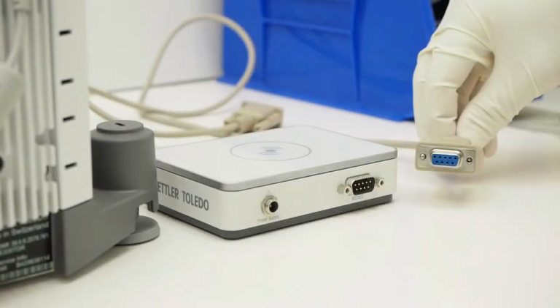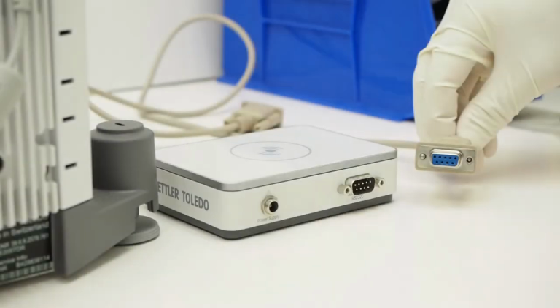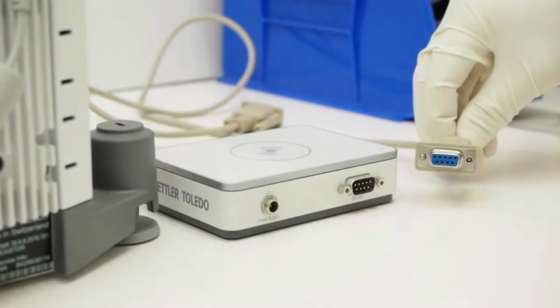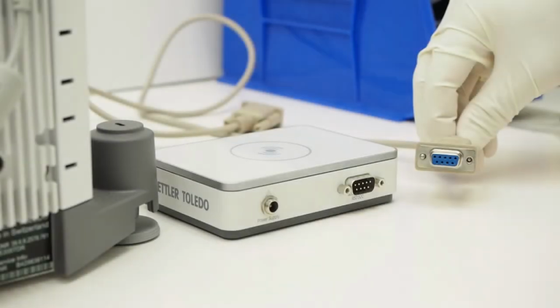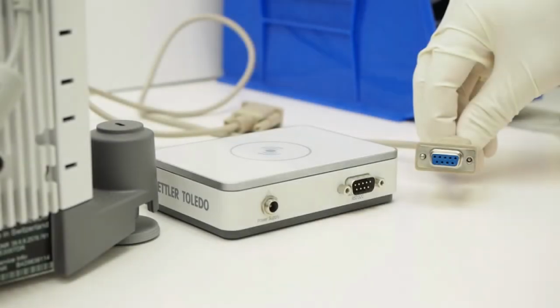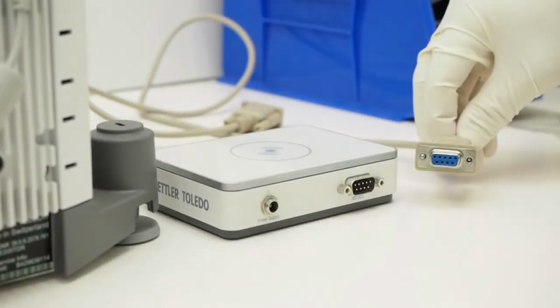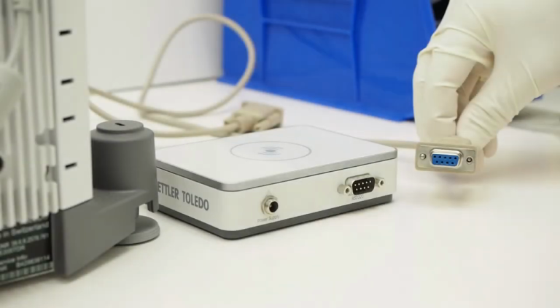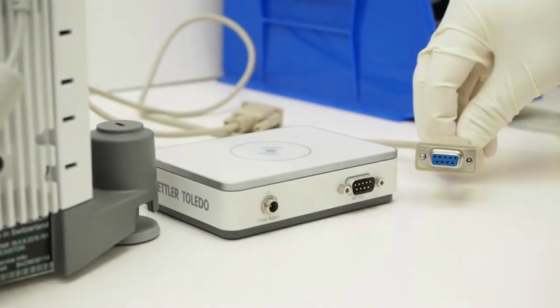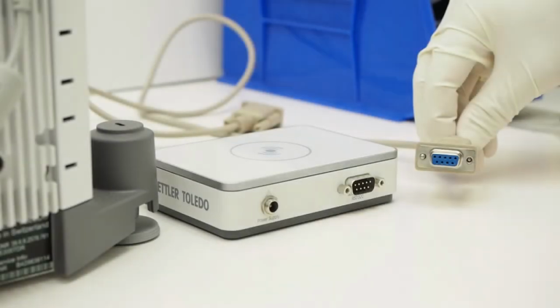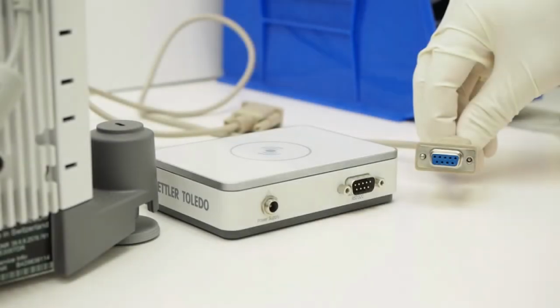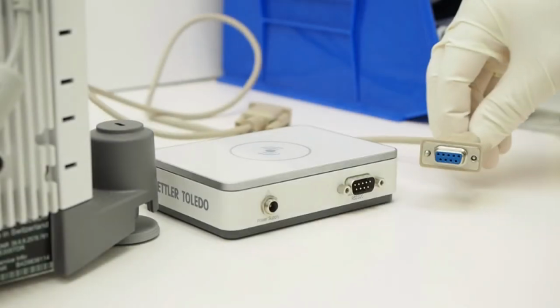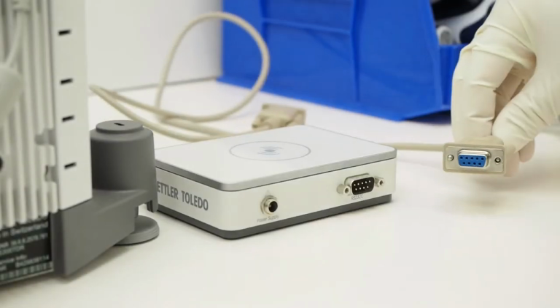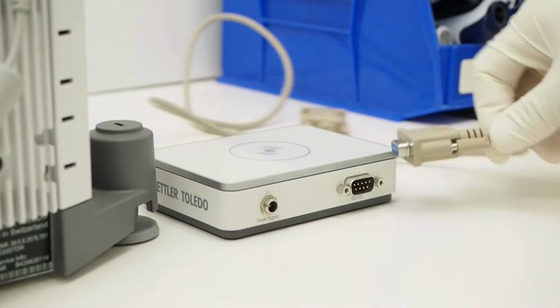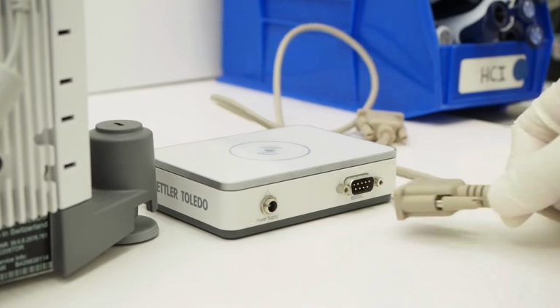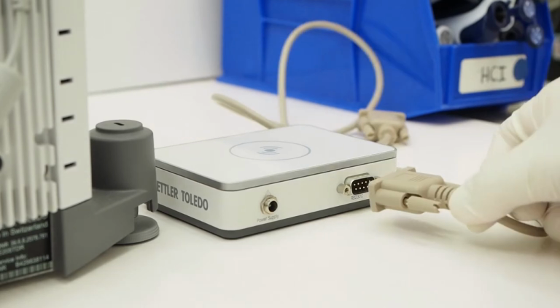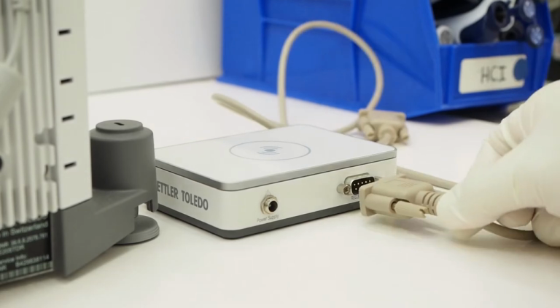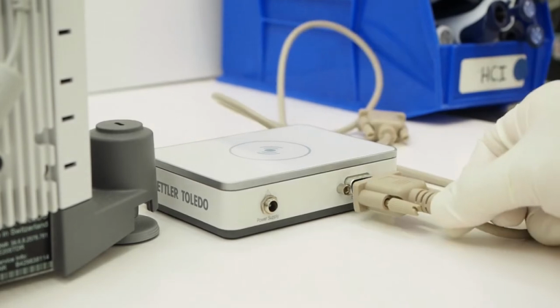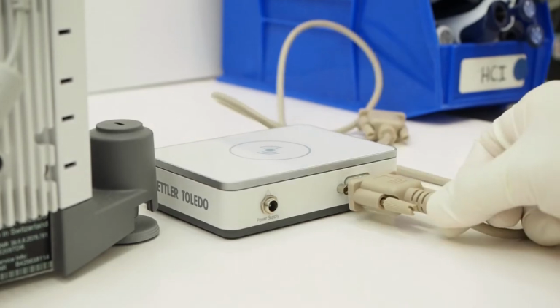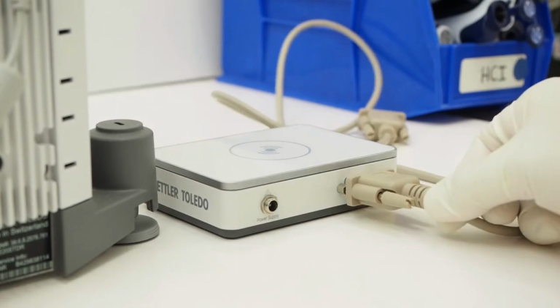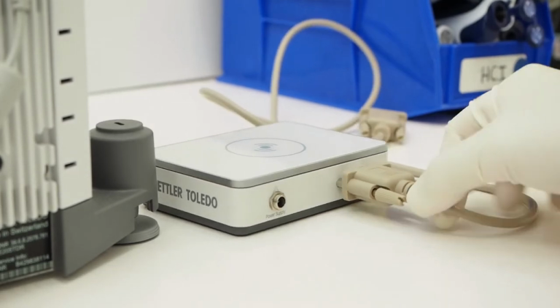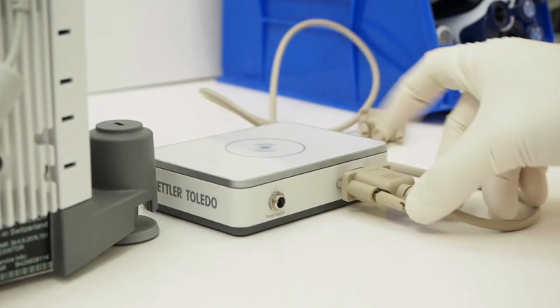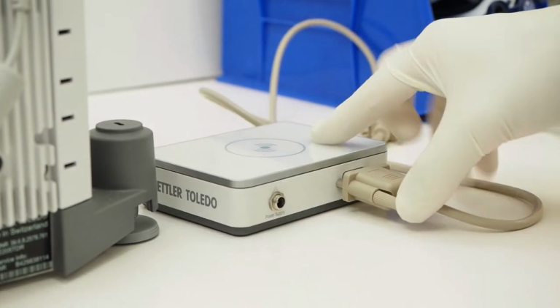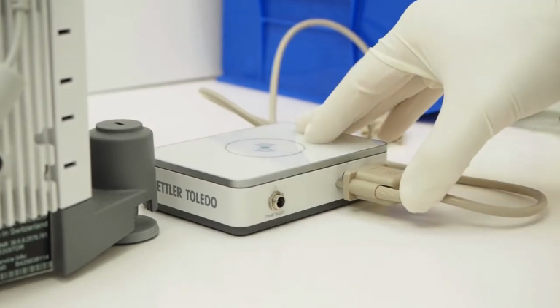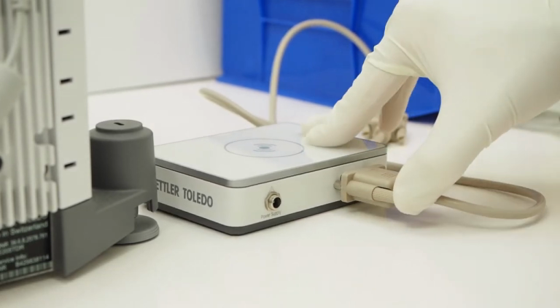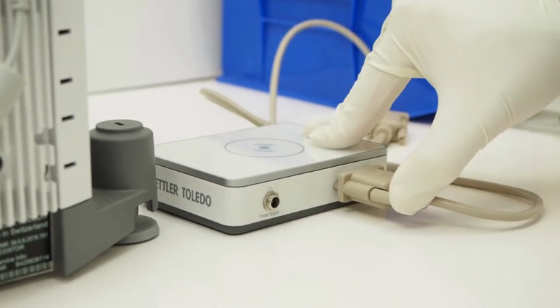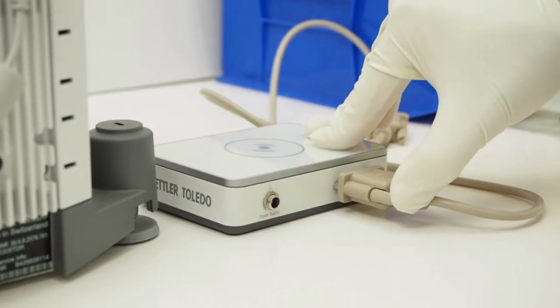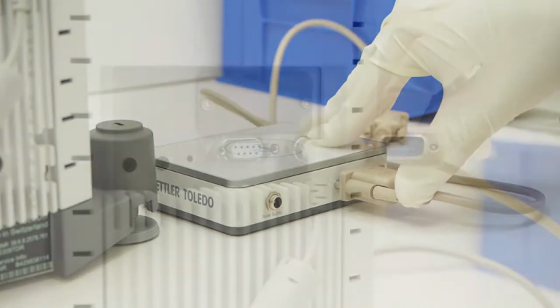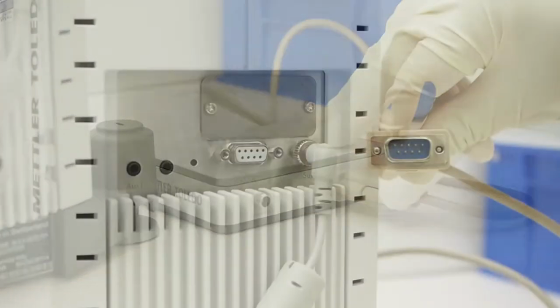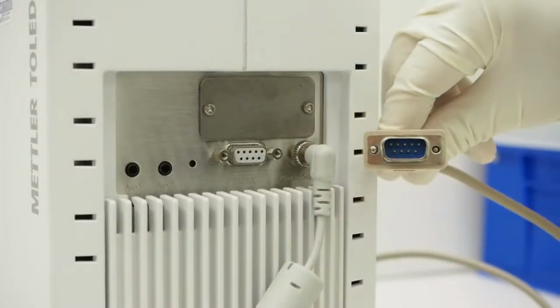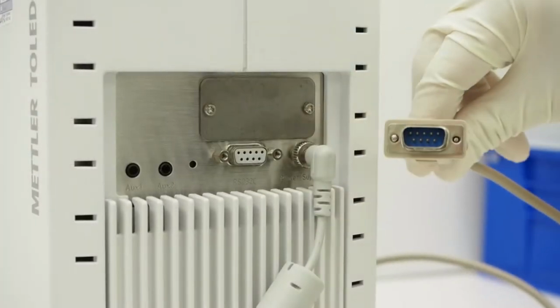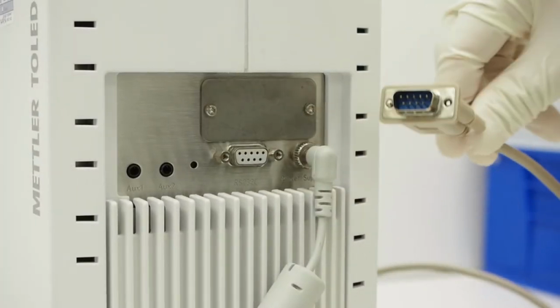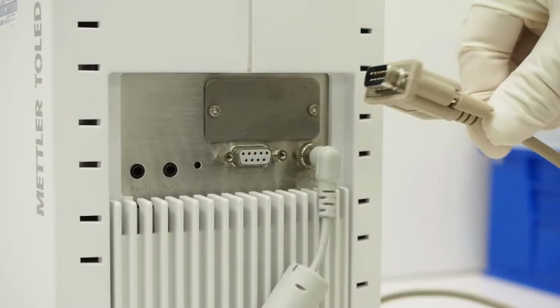Using the cable with the blue ends, connect the EZscan Flex RFID reader to the balance.